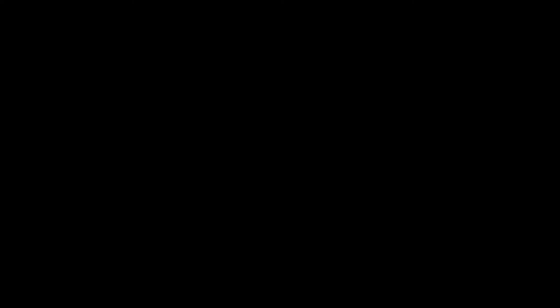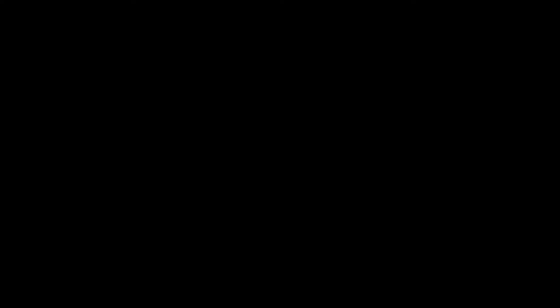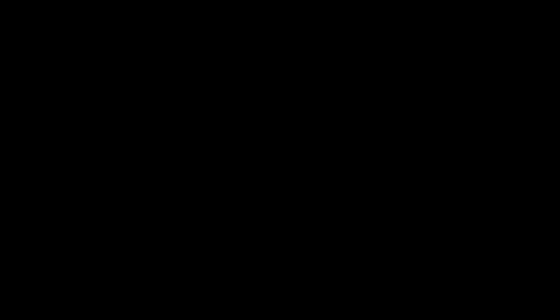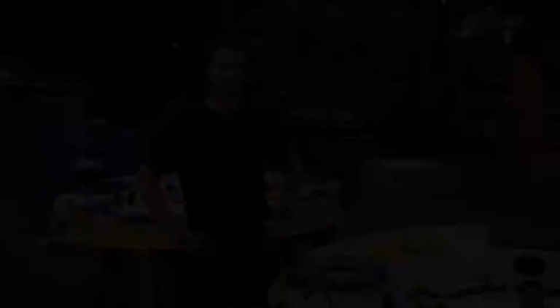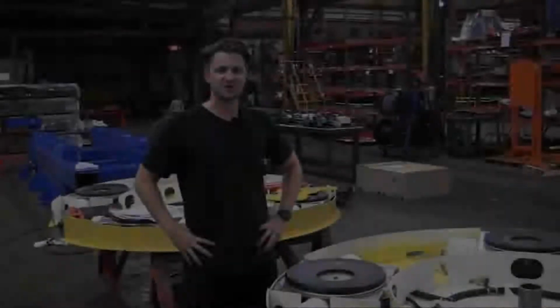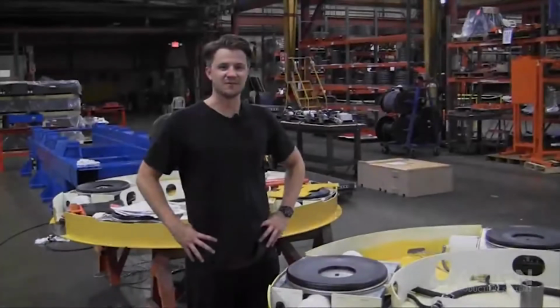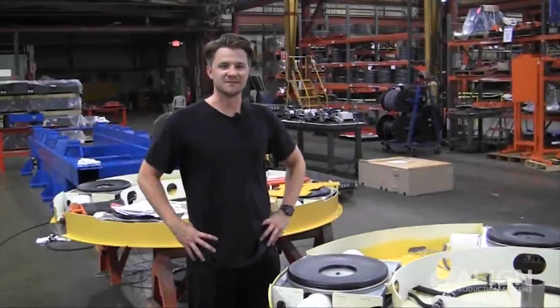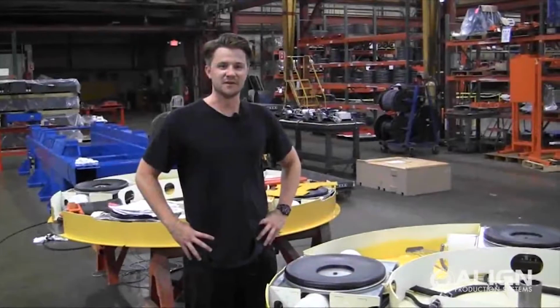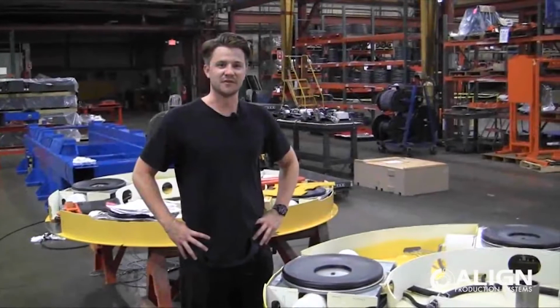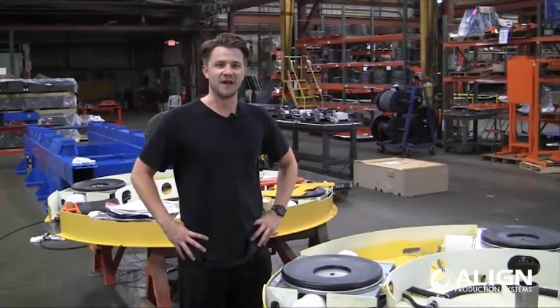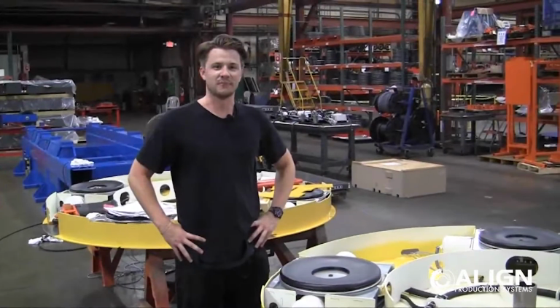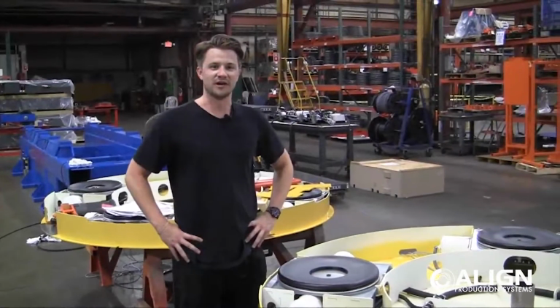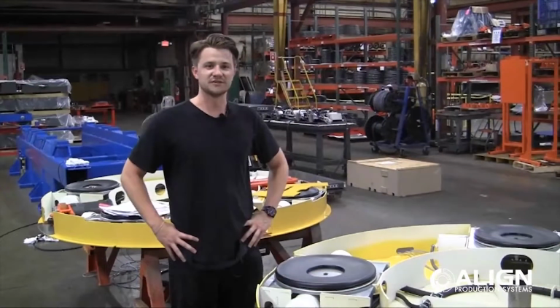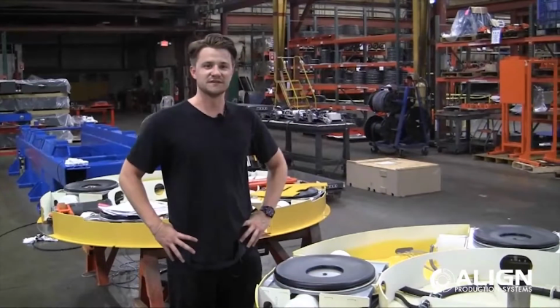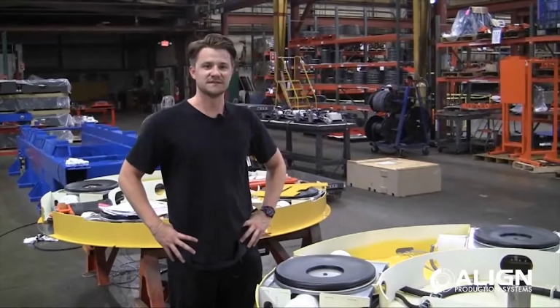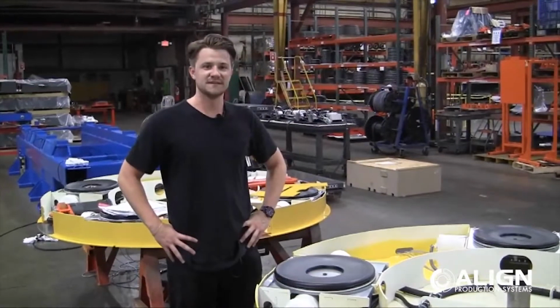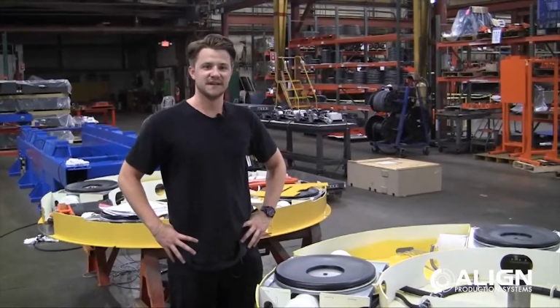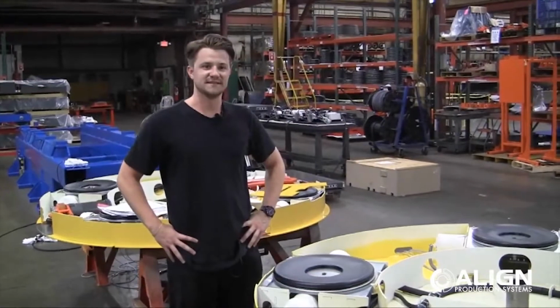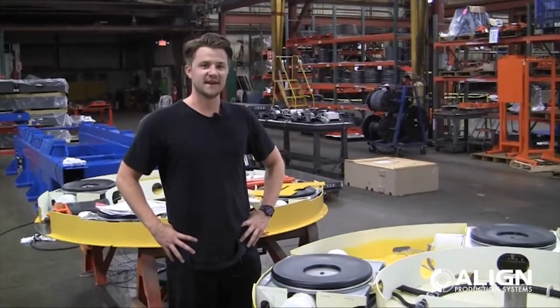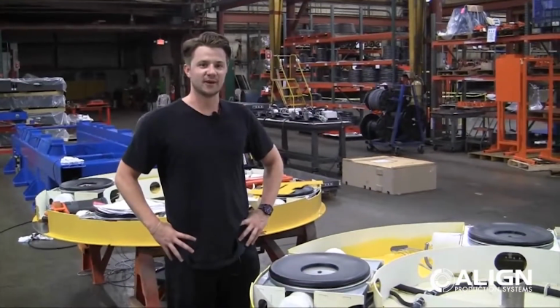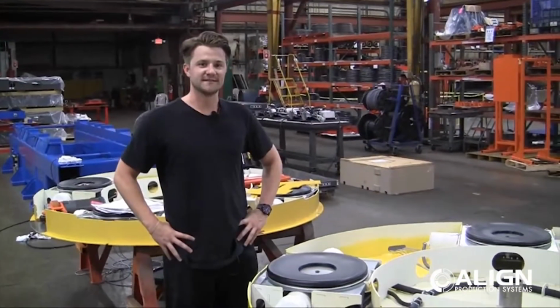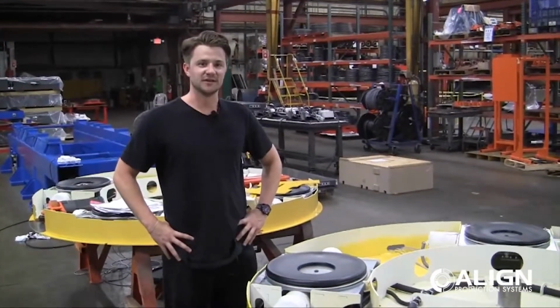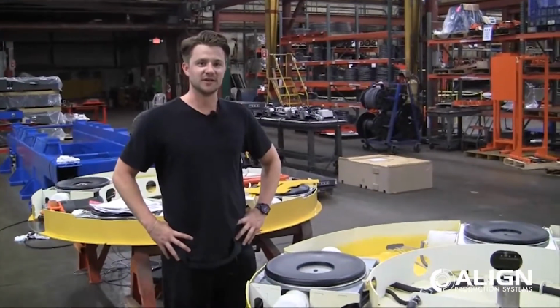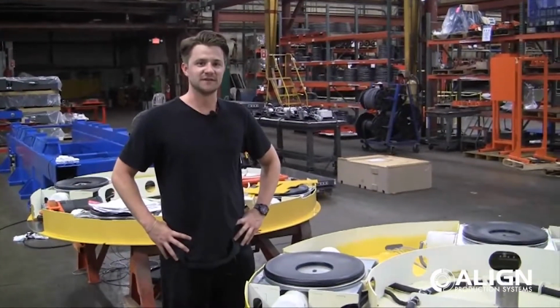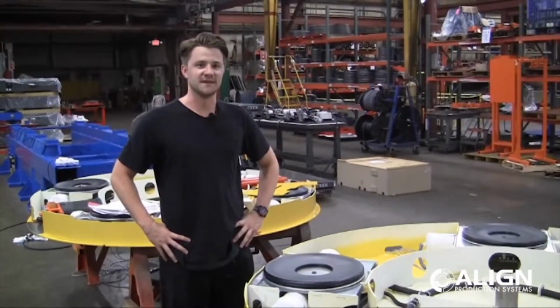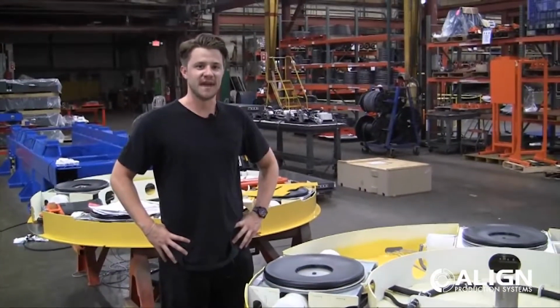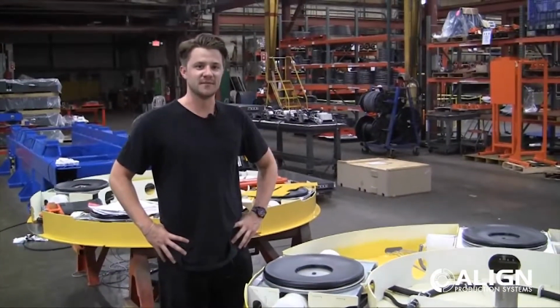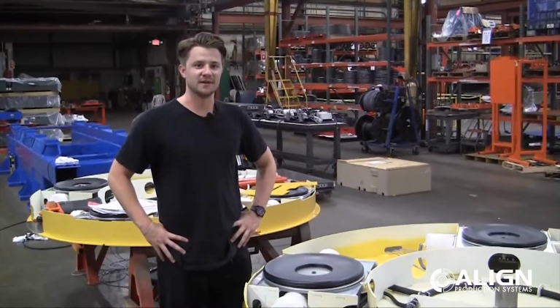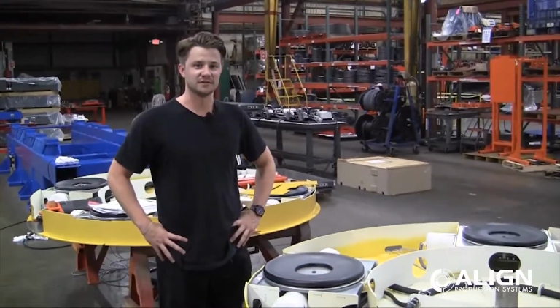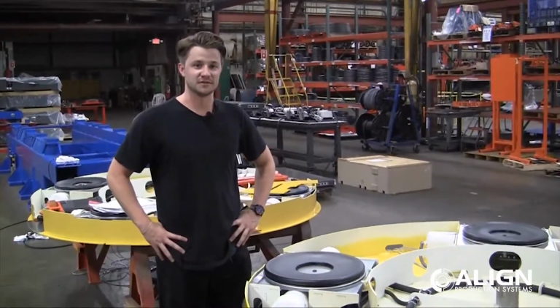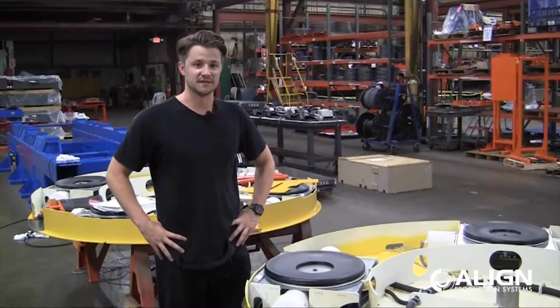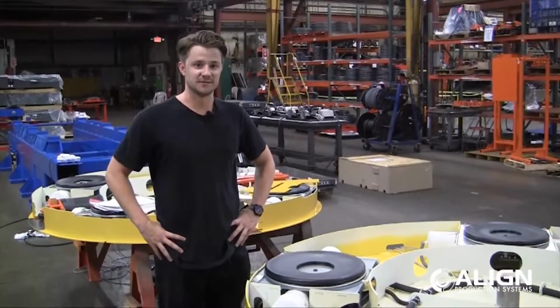Hi, my name is Jeremy Smith with Align Production Systems, and today we're going to take a look into the anatomy of a turntable.